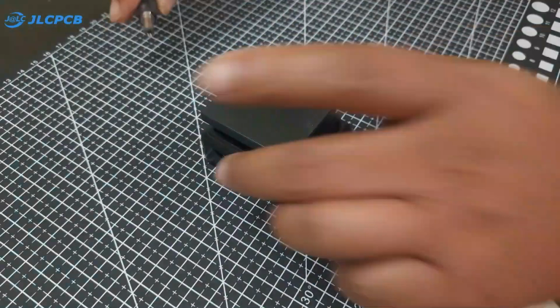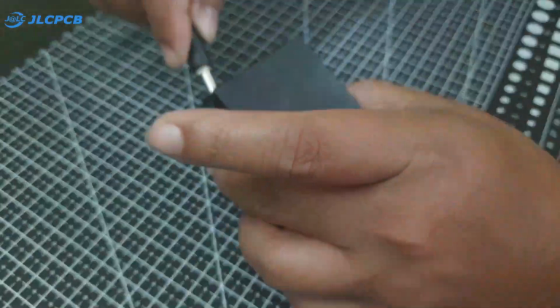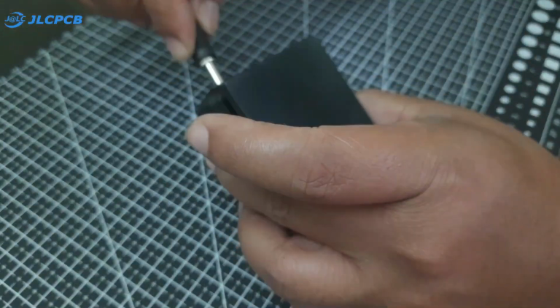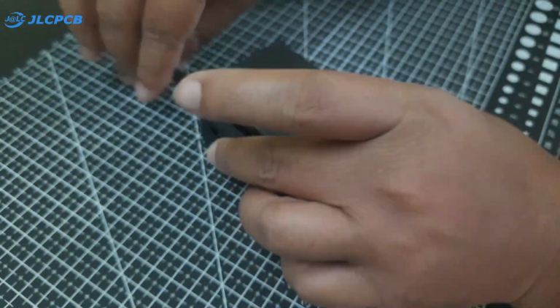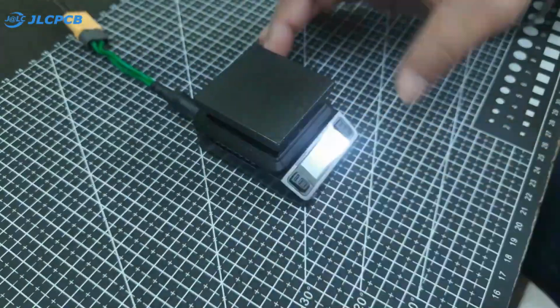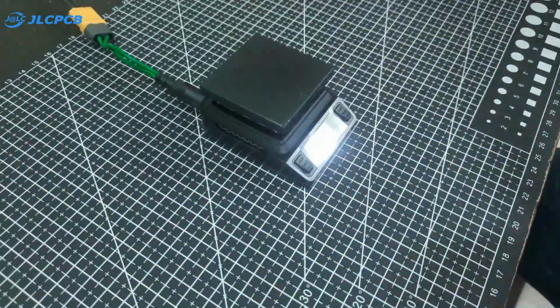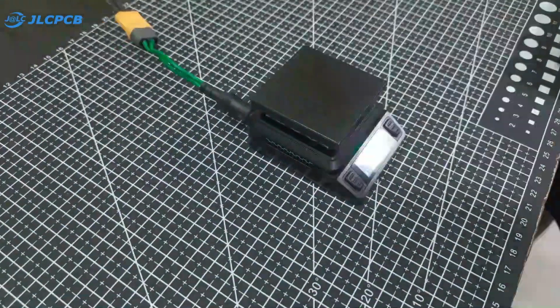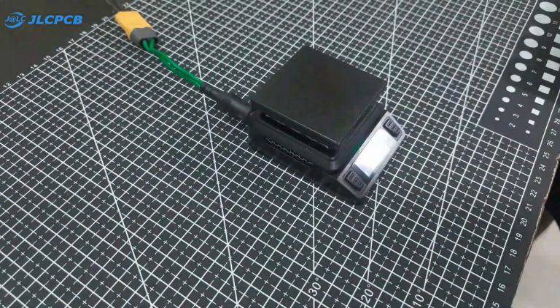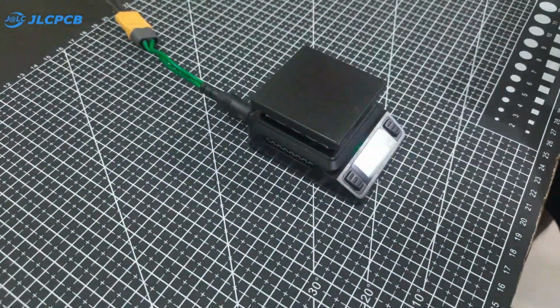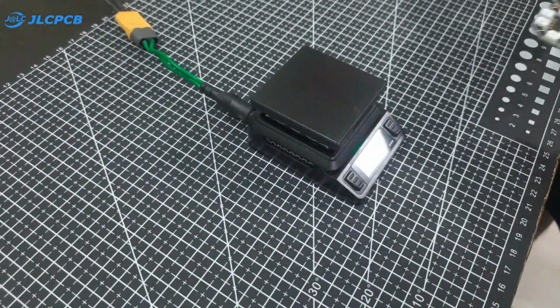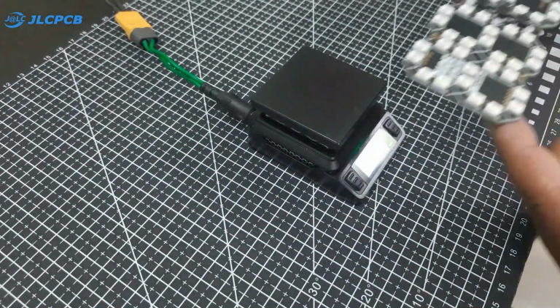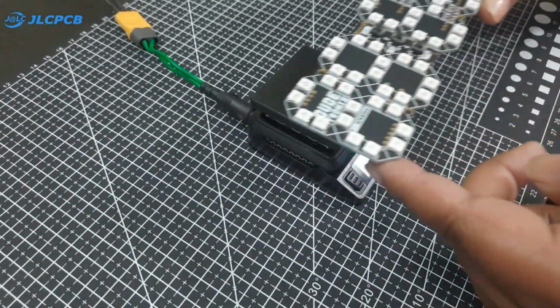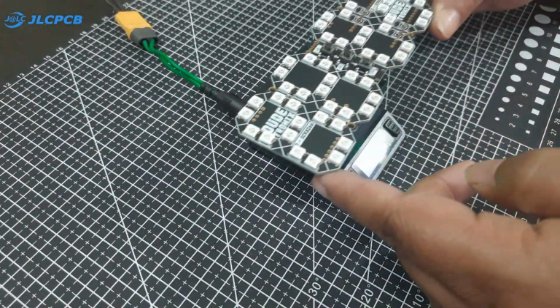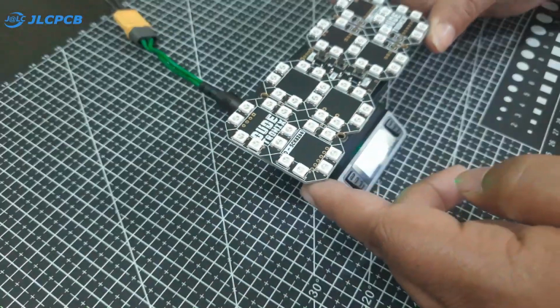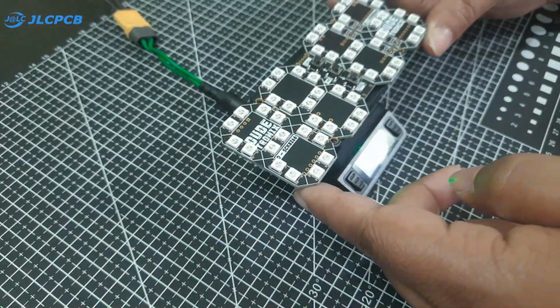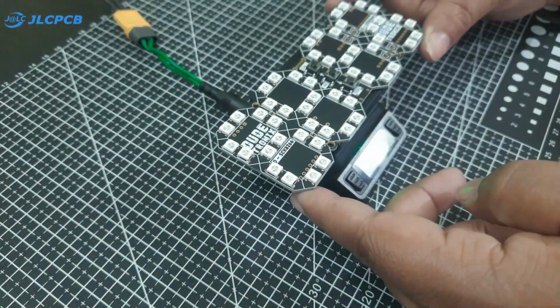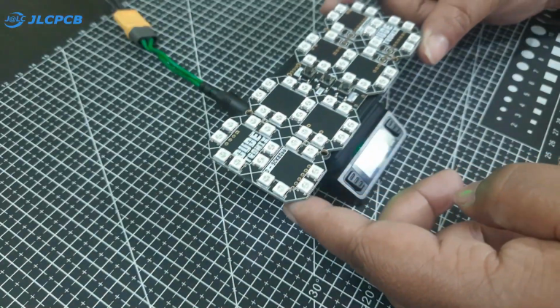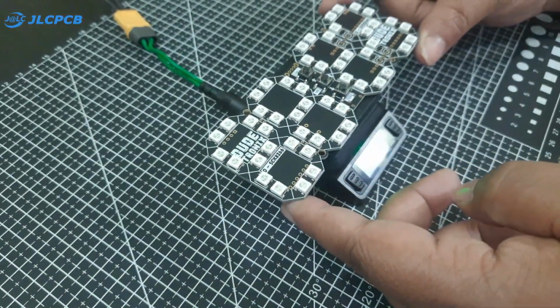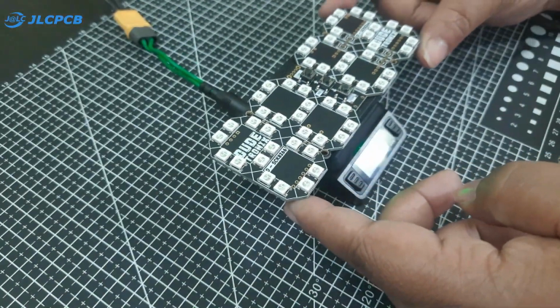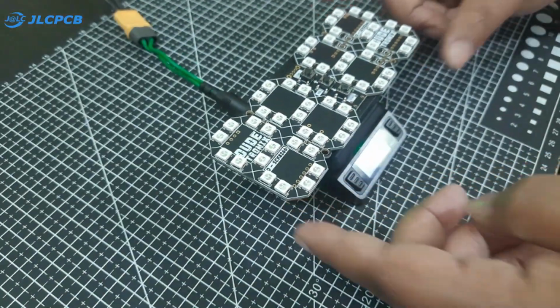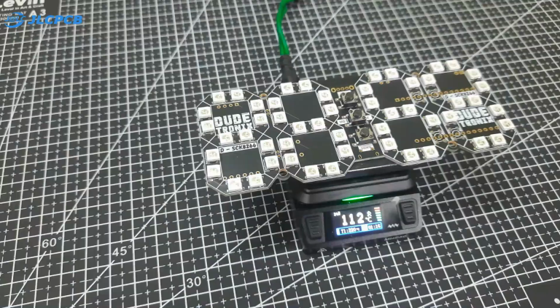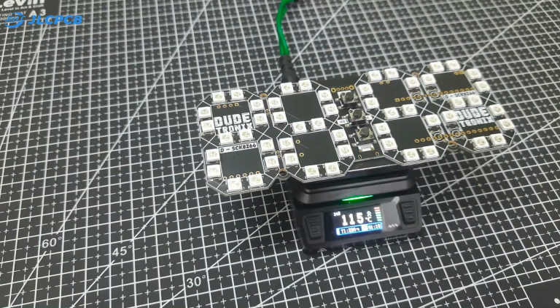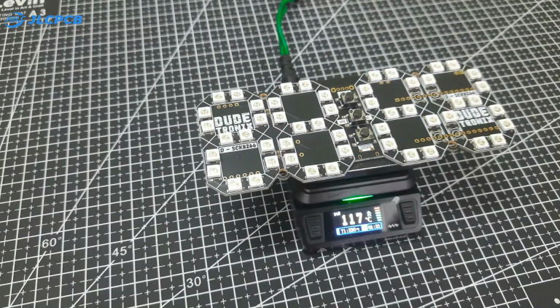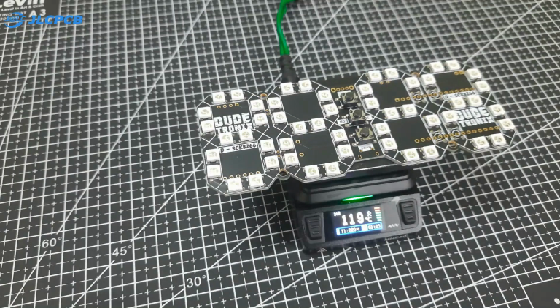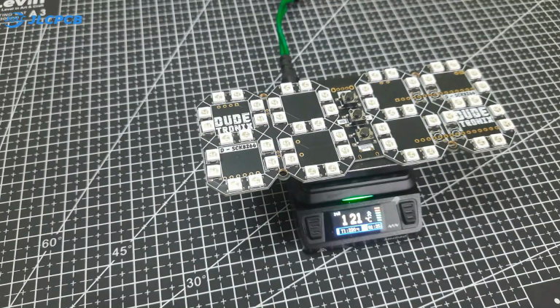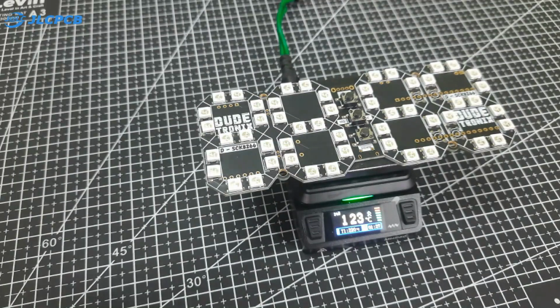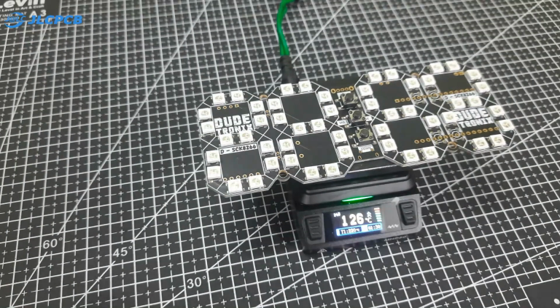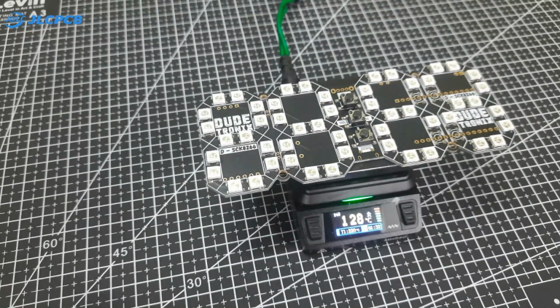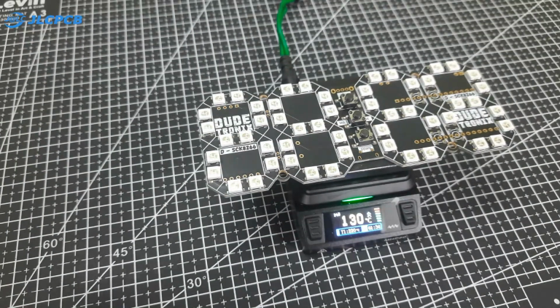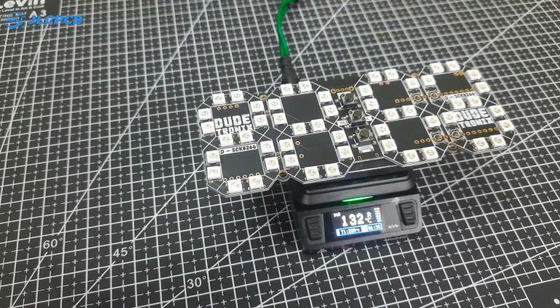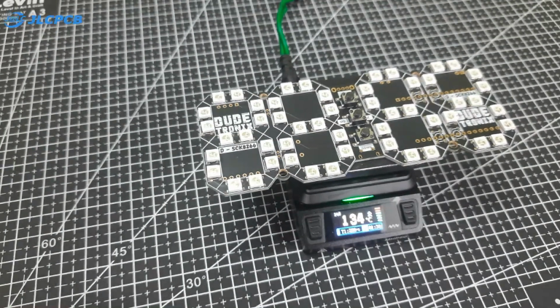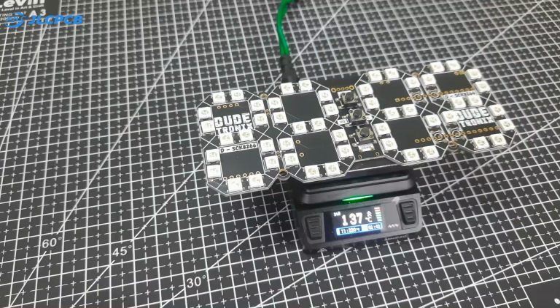Now it's time to reflow the solder. I am using my Miniware soldering station and have set the temperature to 220 degrees Celsius.